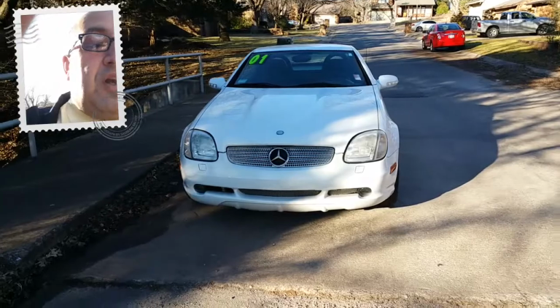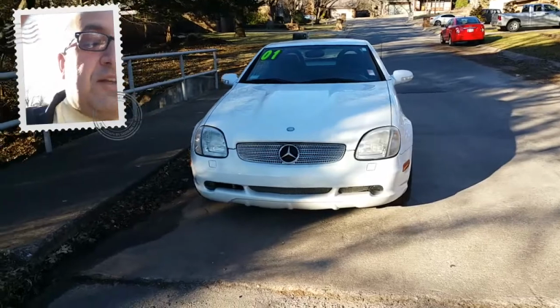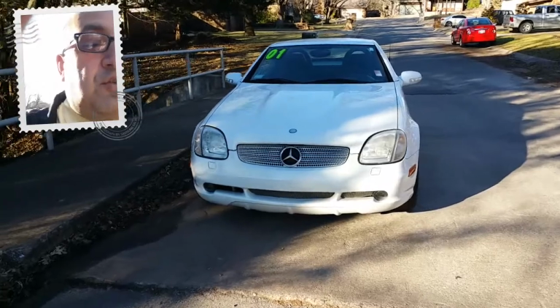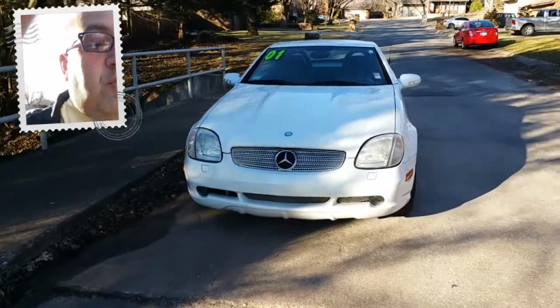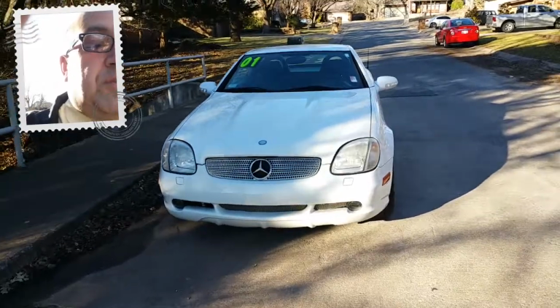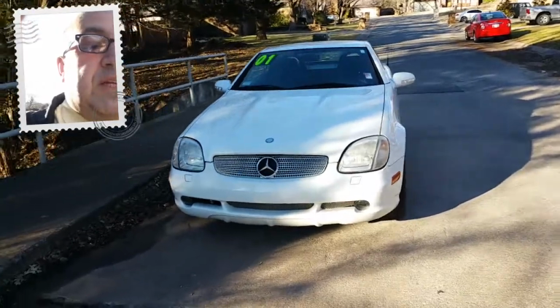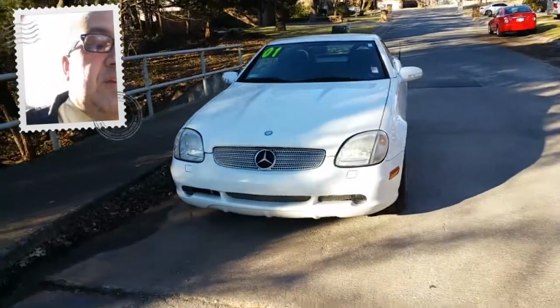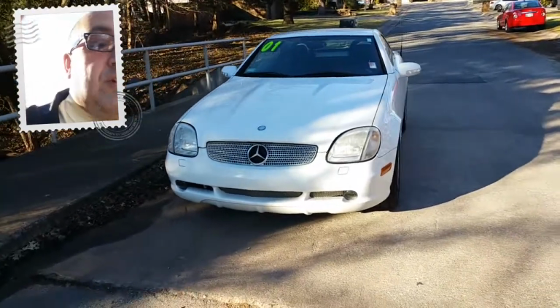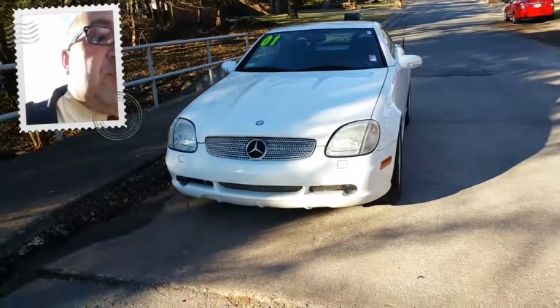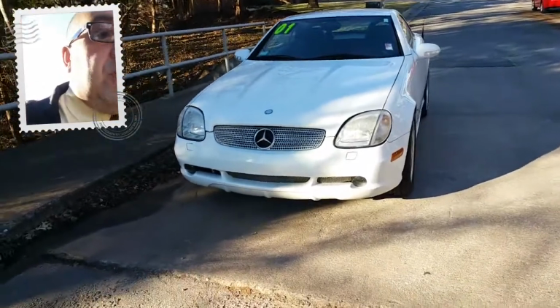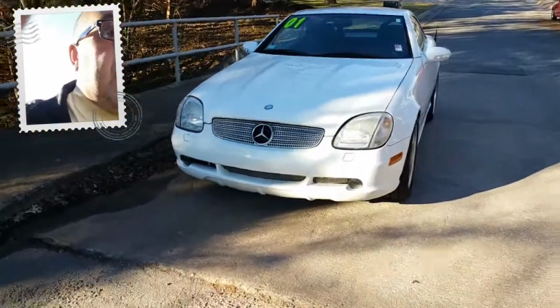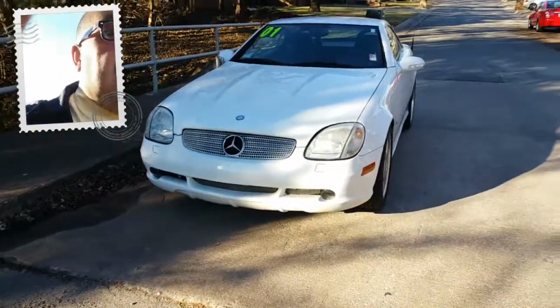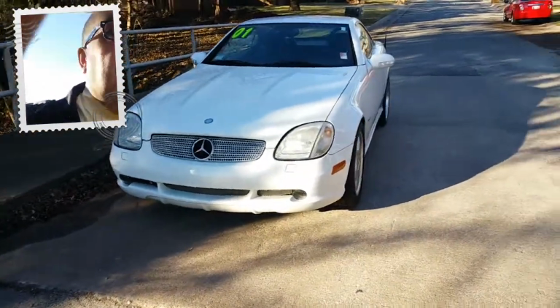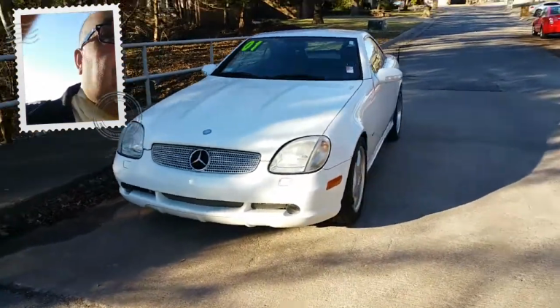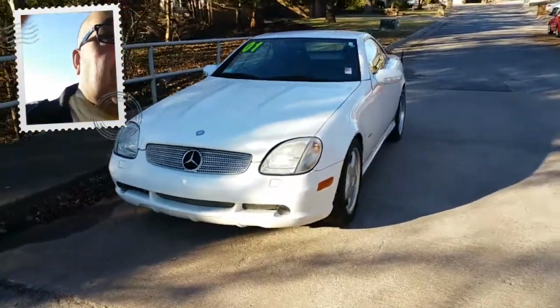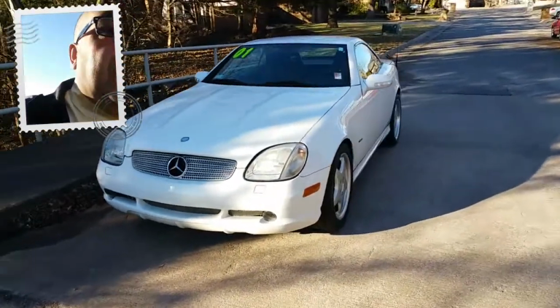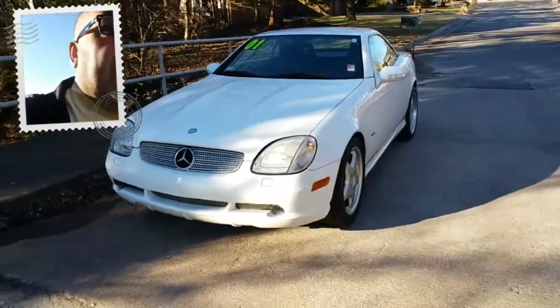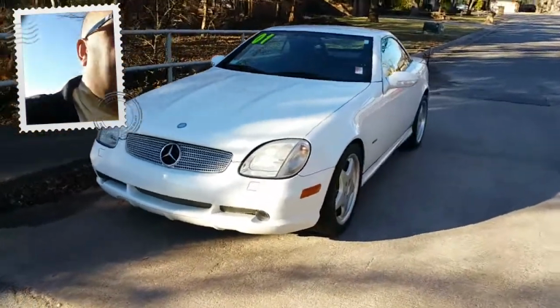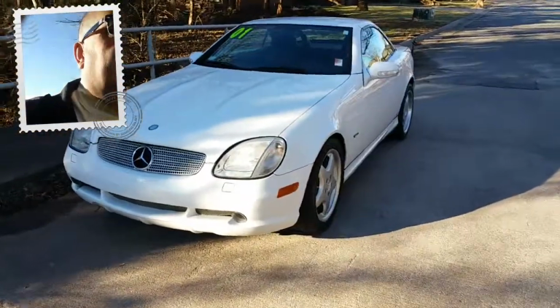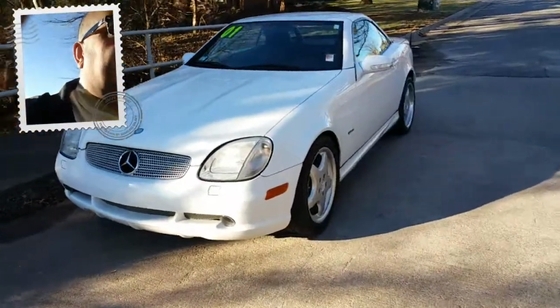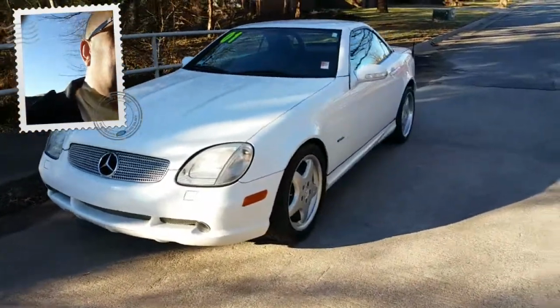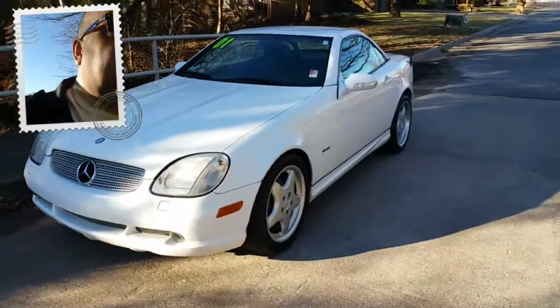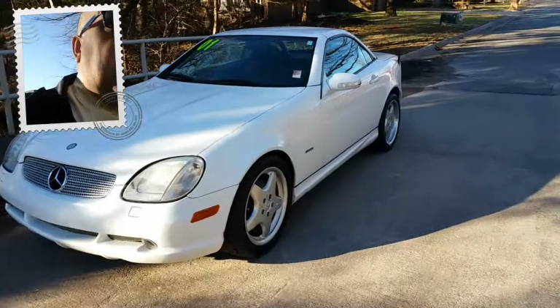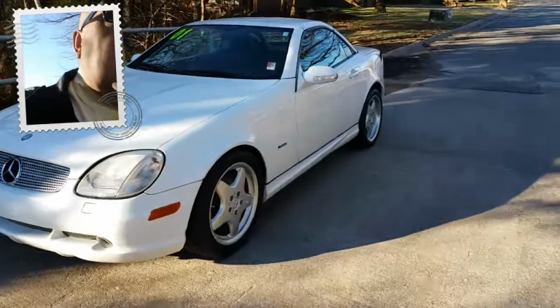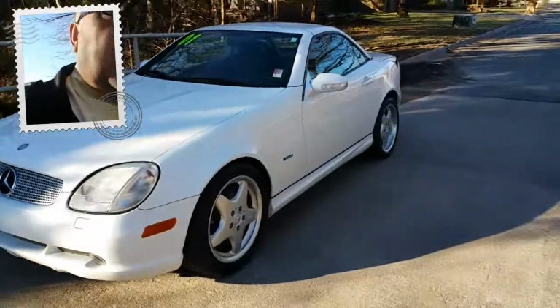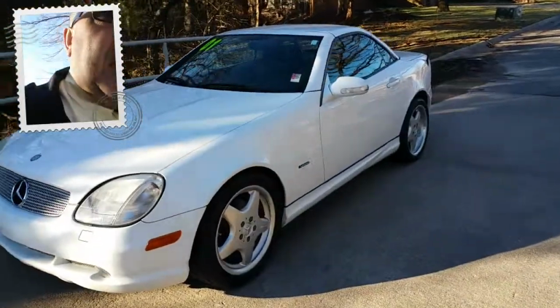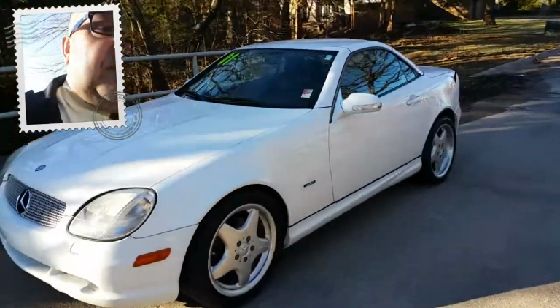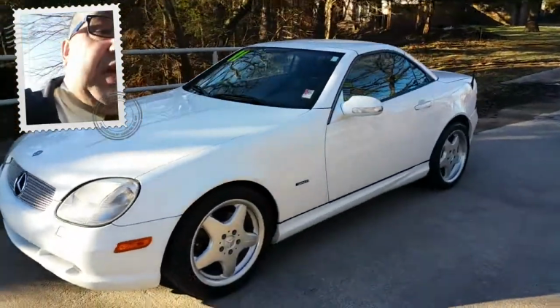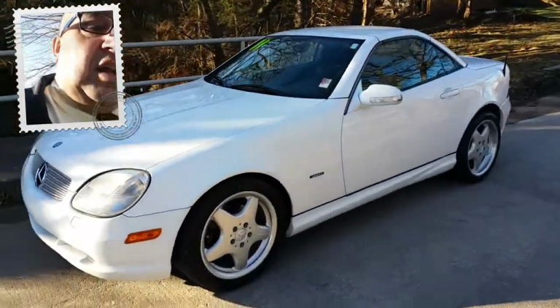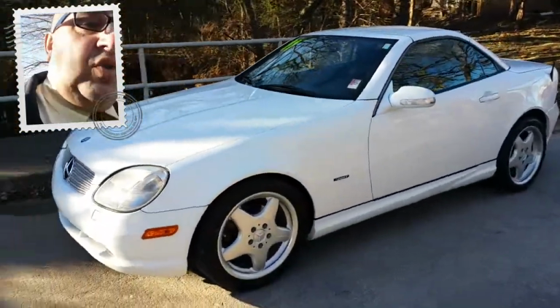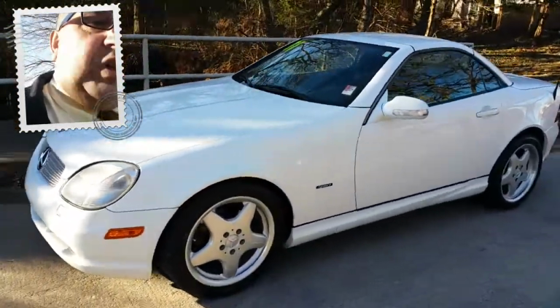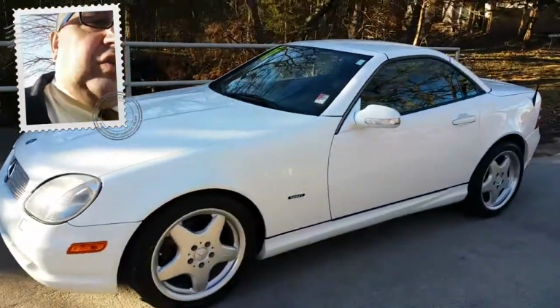It has a 2.3 liter turbocharged engine. It has driving lamps in the front and AMG alloy wheels.